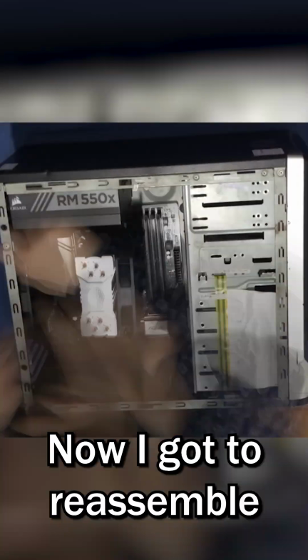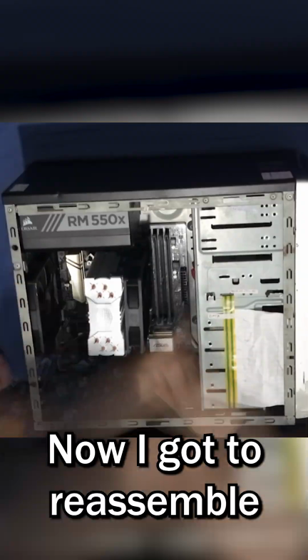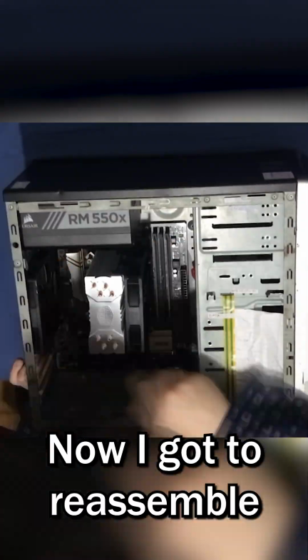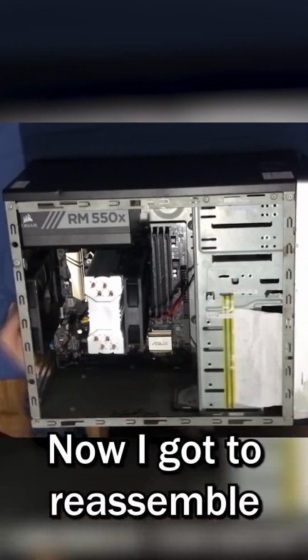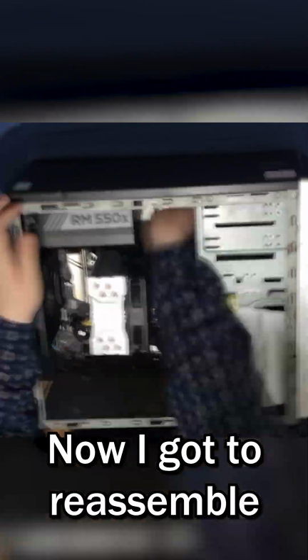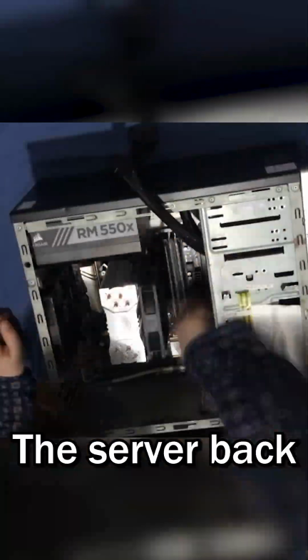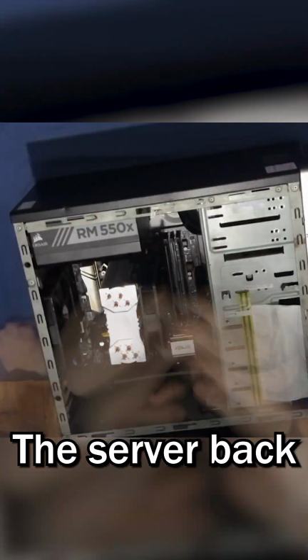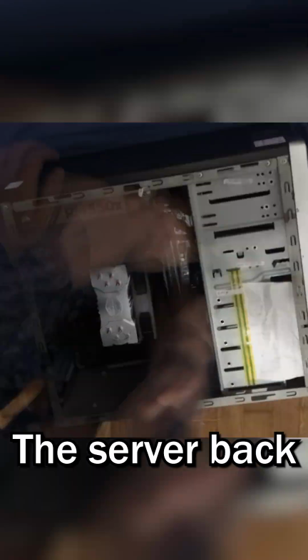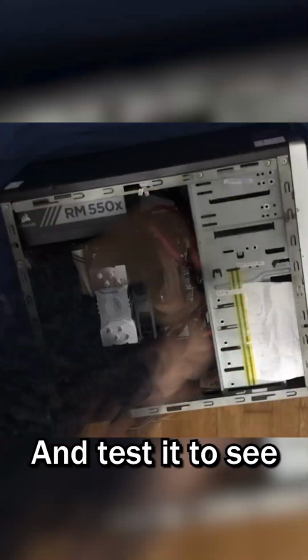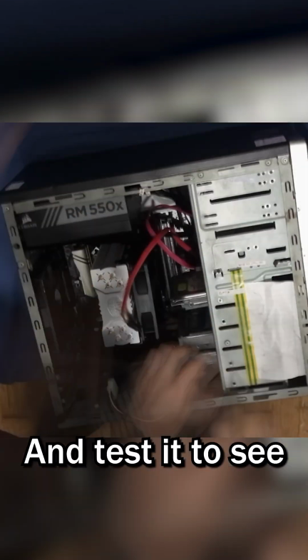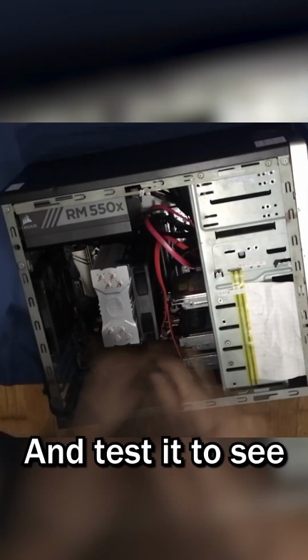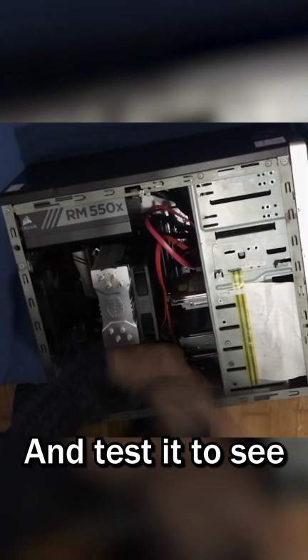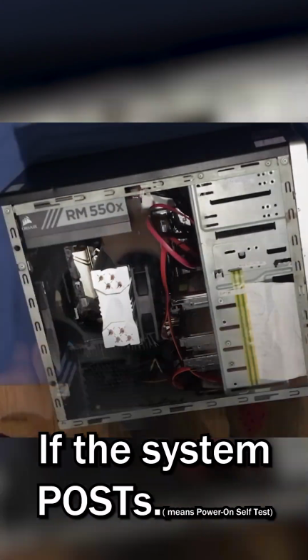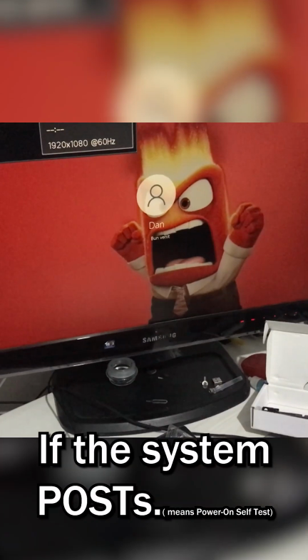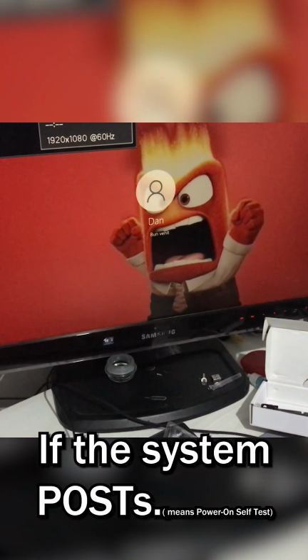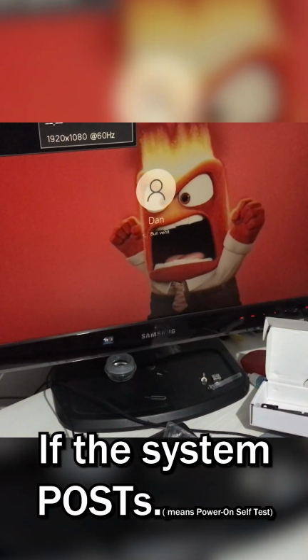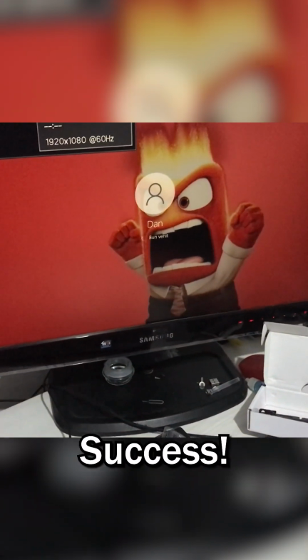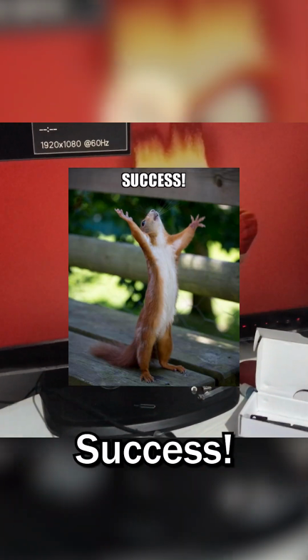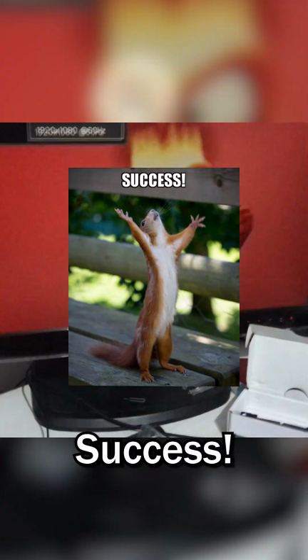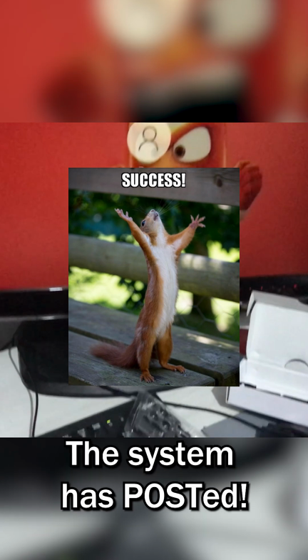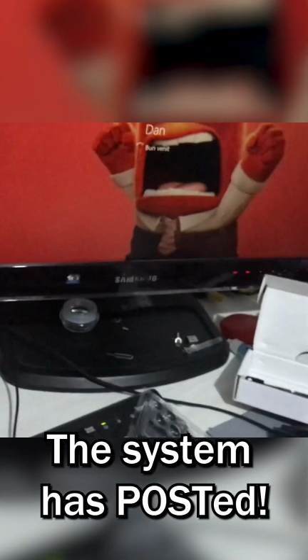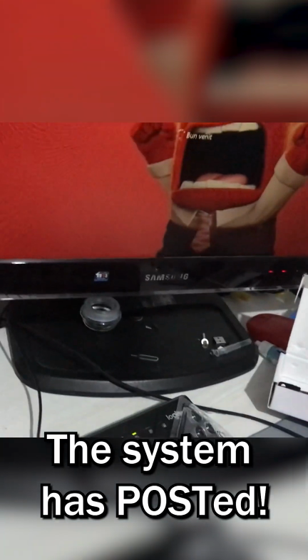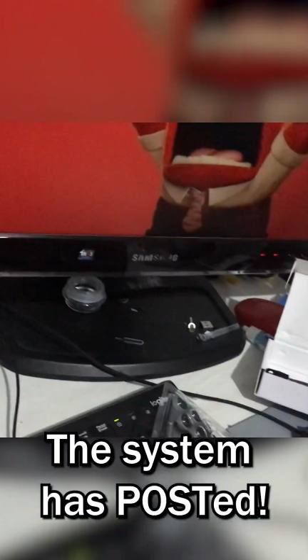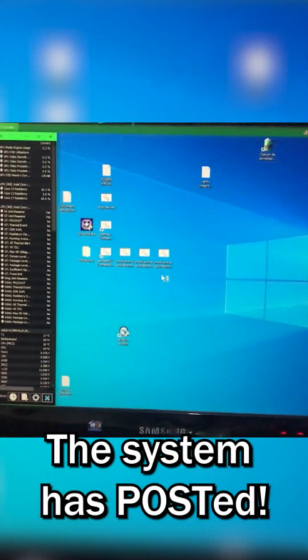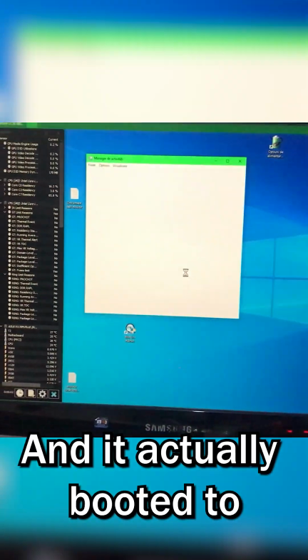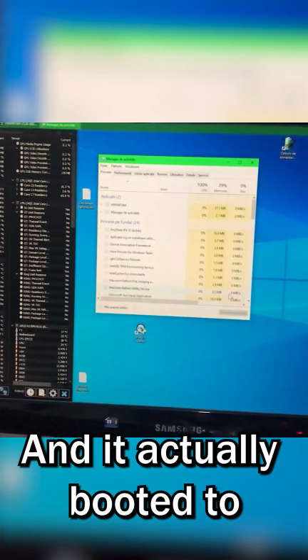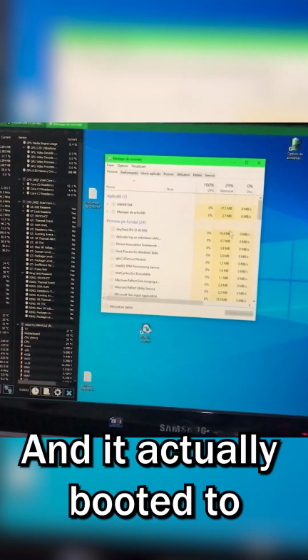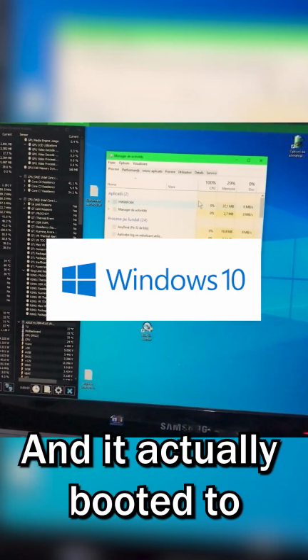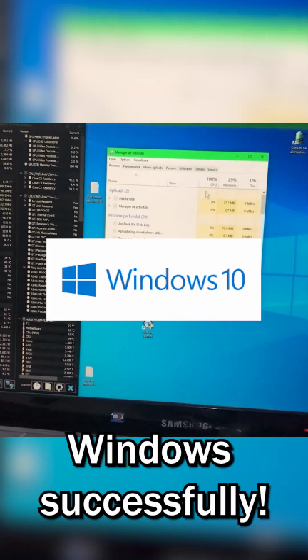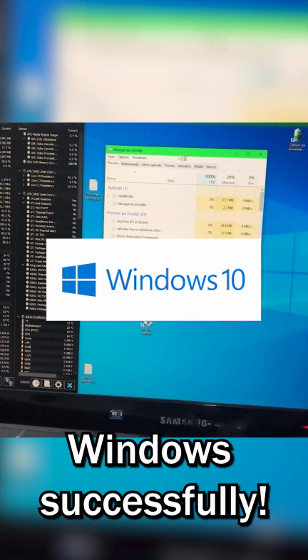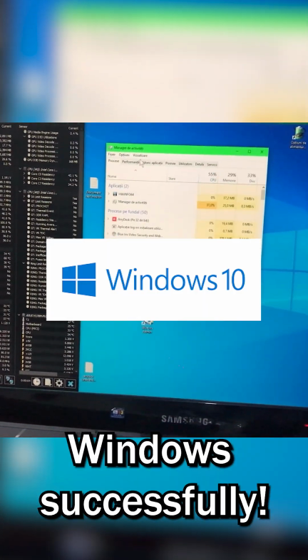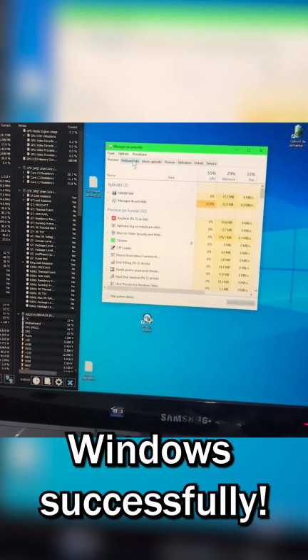Now I've got to reassemble the server and test it to see if the system boots. Success! The system booted and it successfully loaded into Windows.